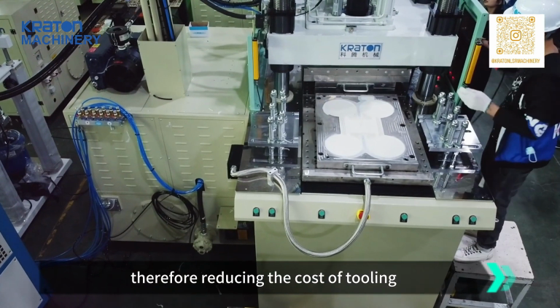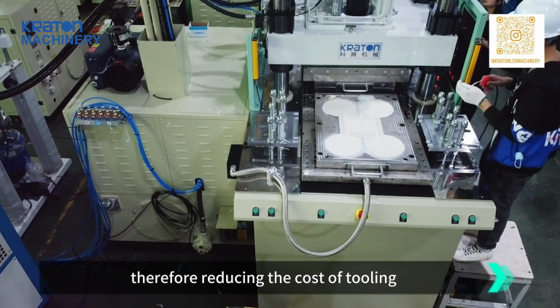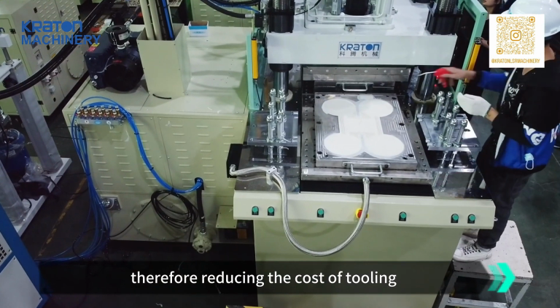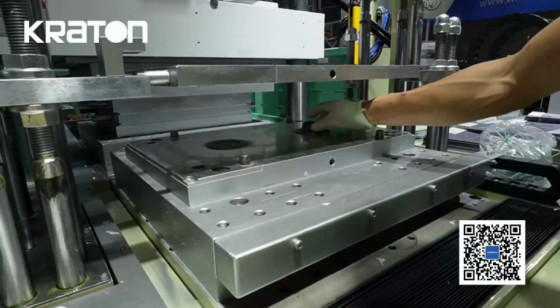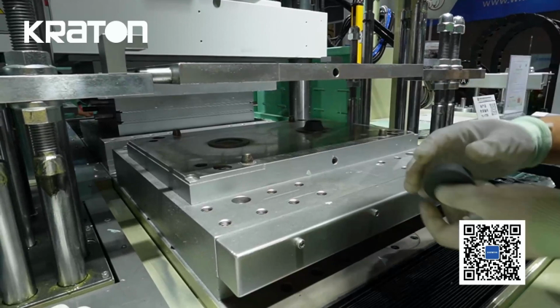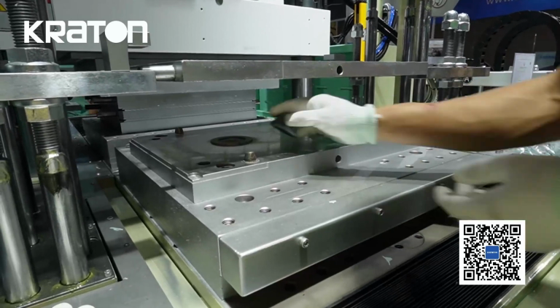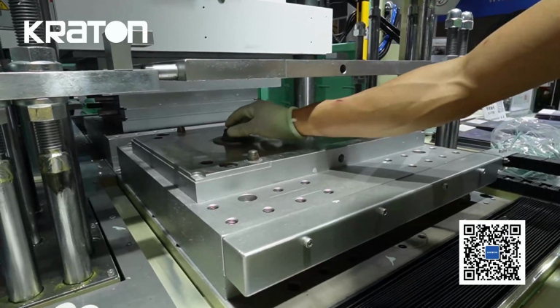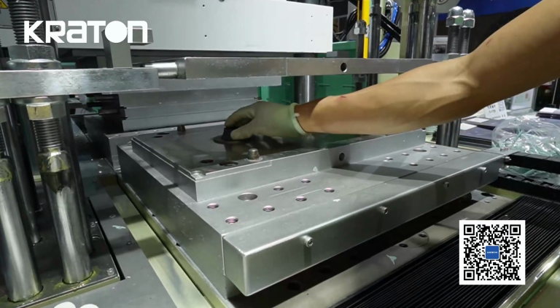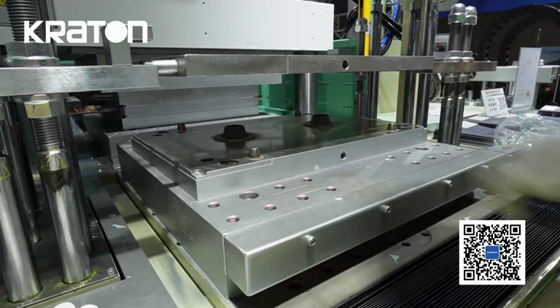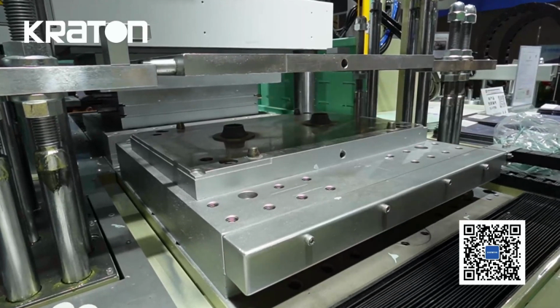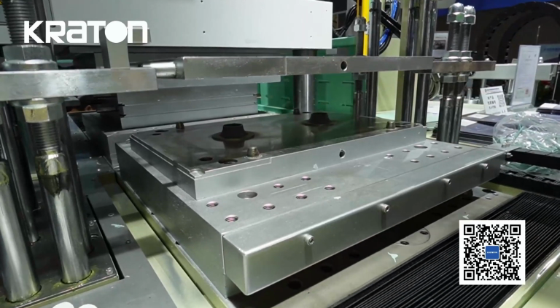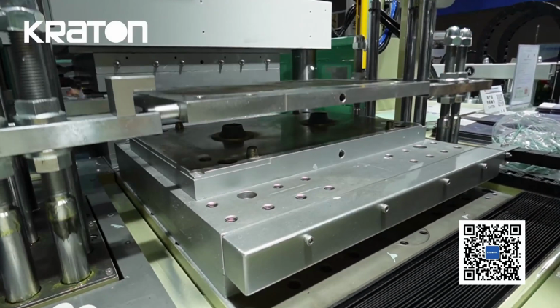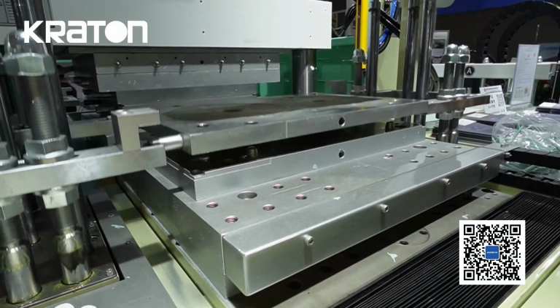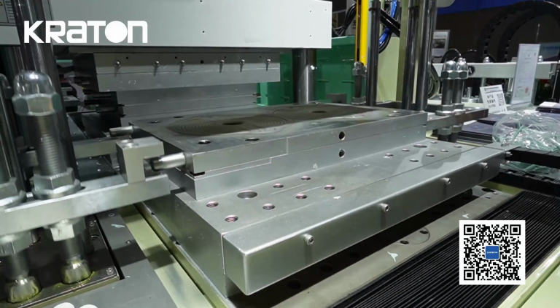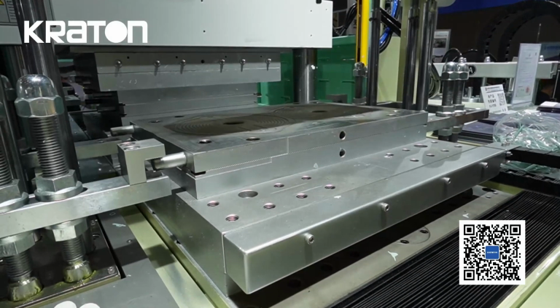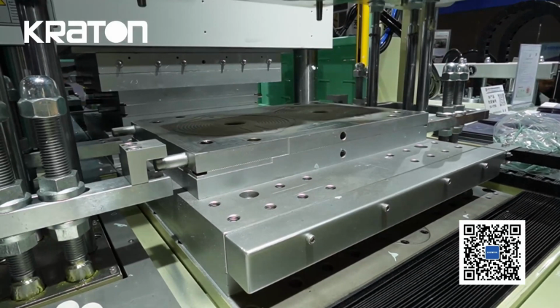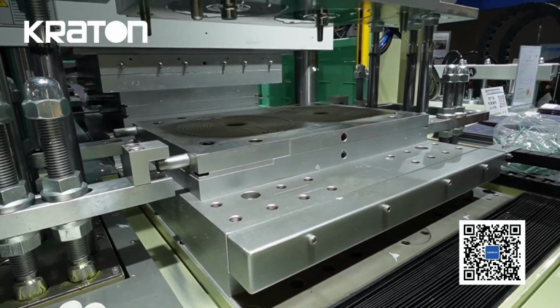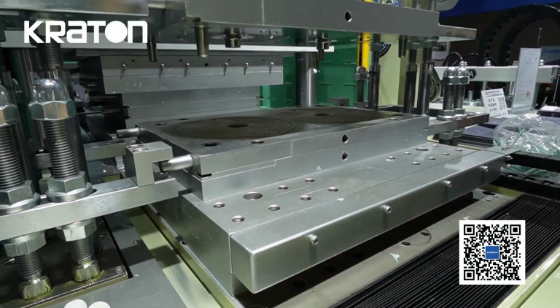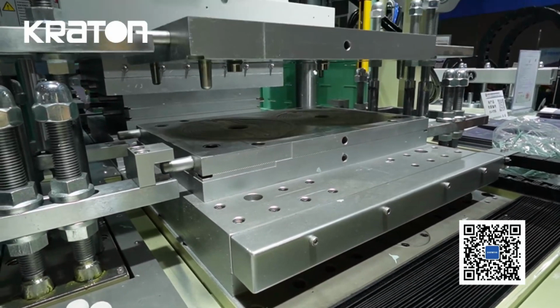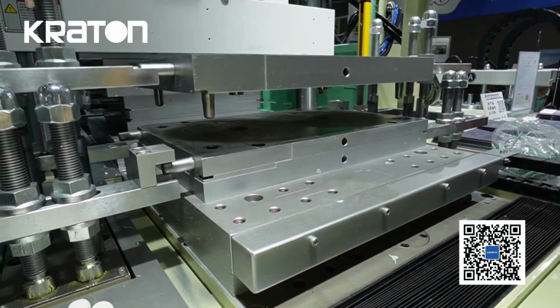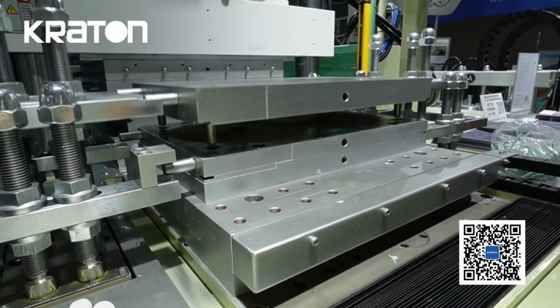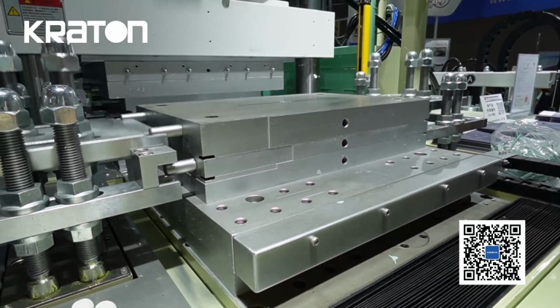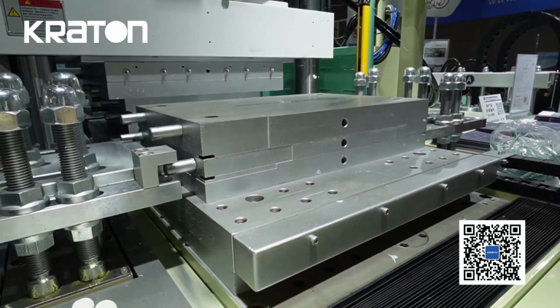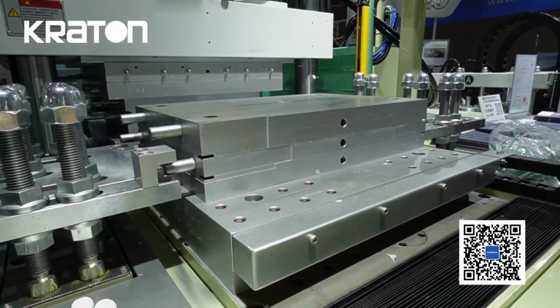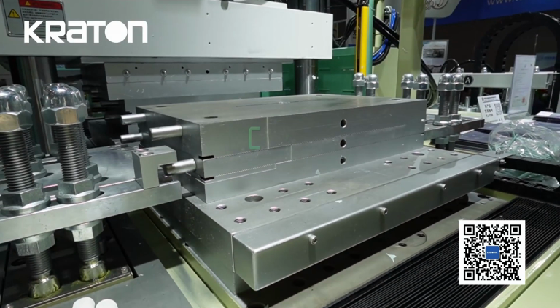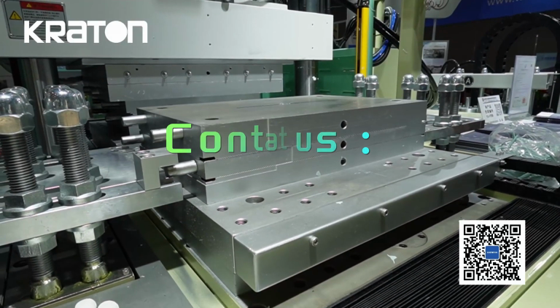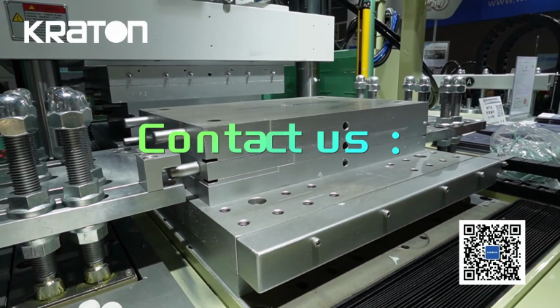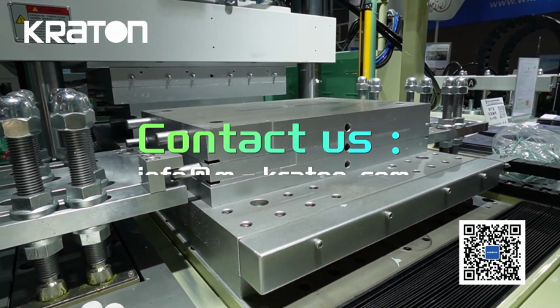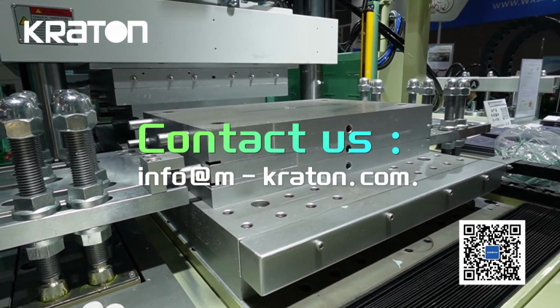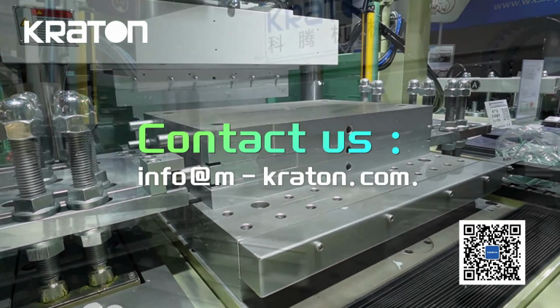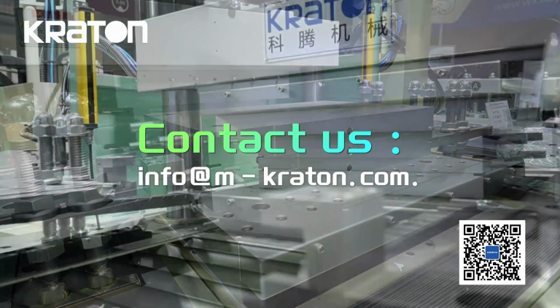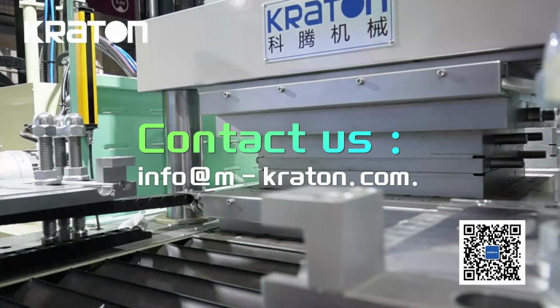For equipment inquiries, please contact us at info.mkrton.com.